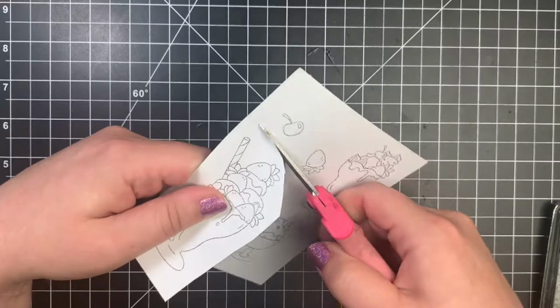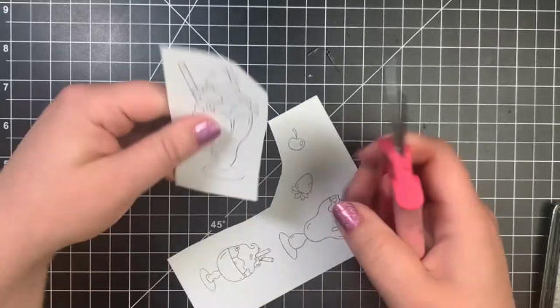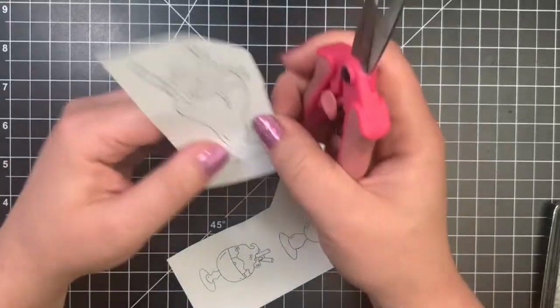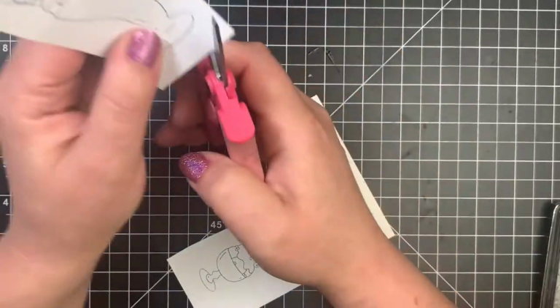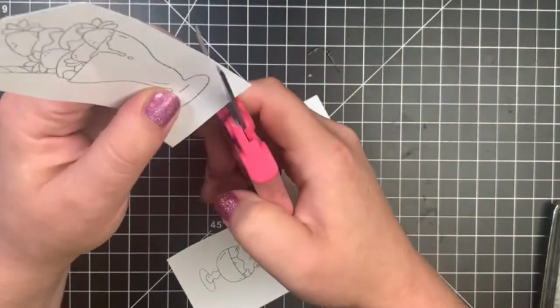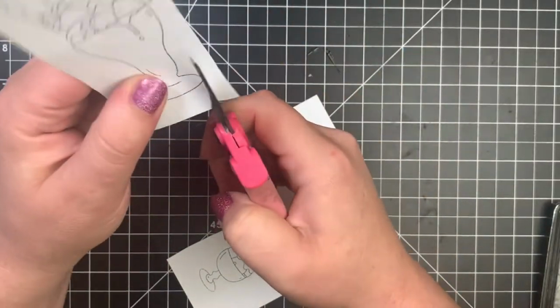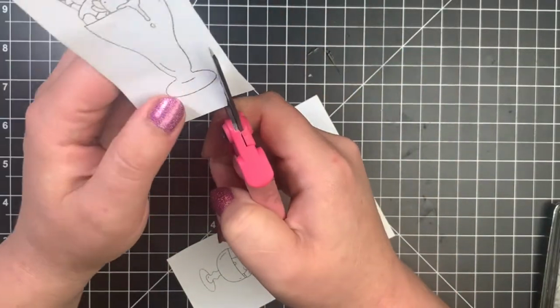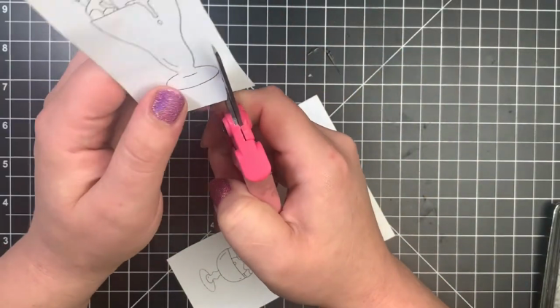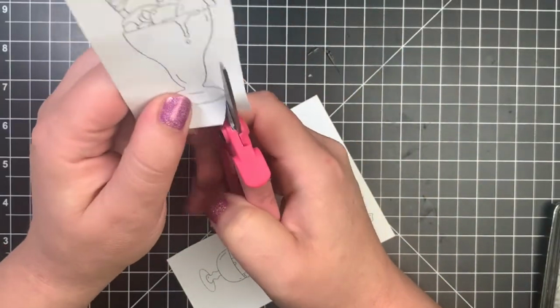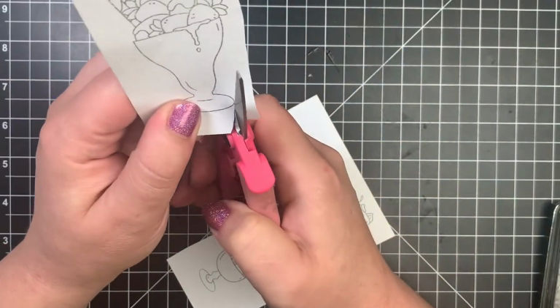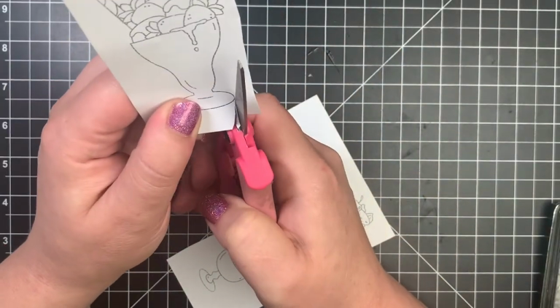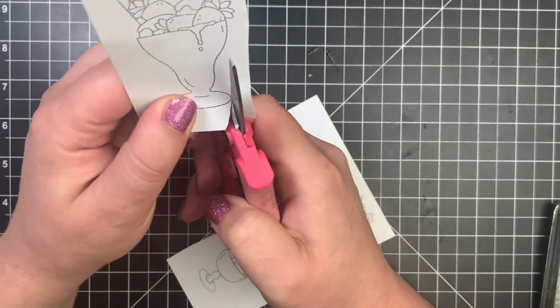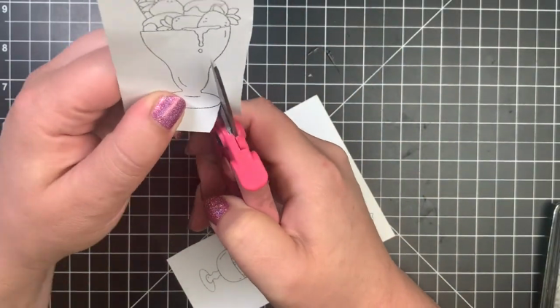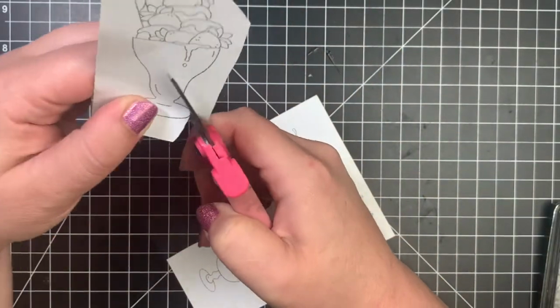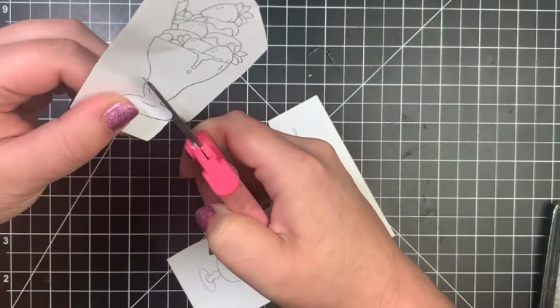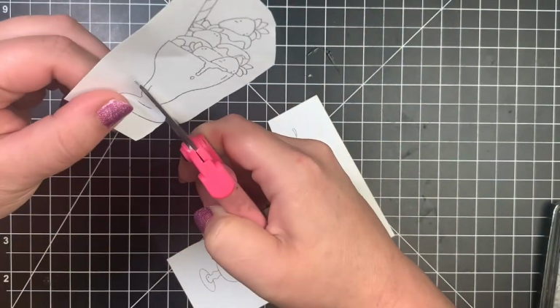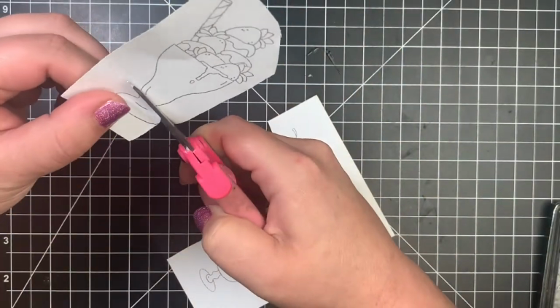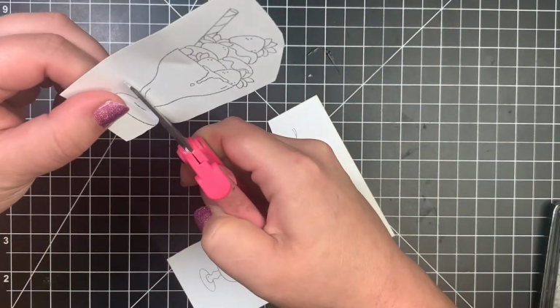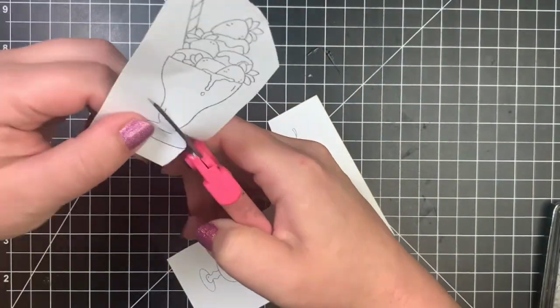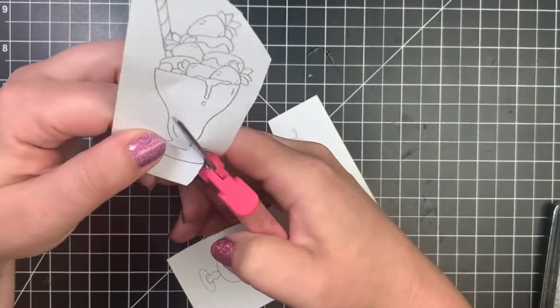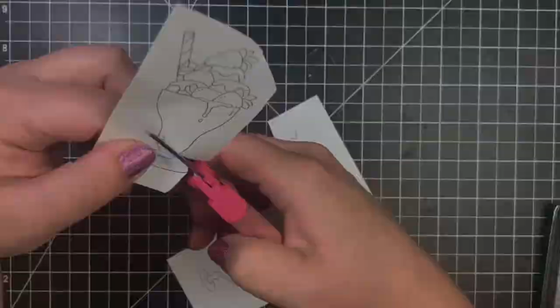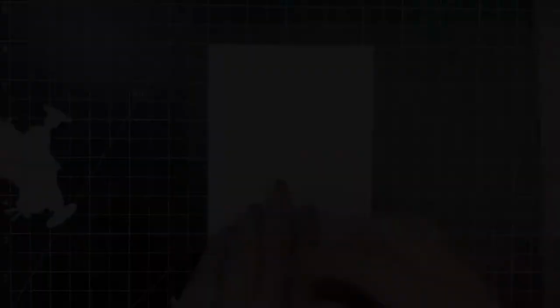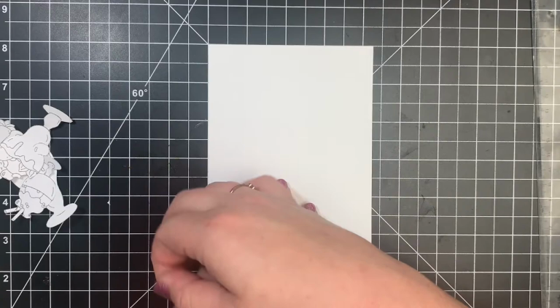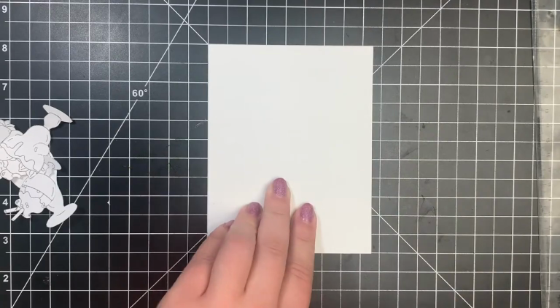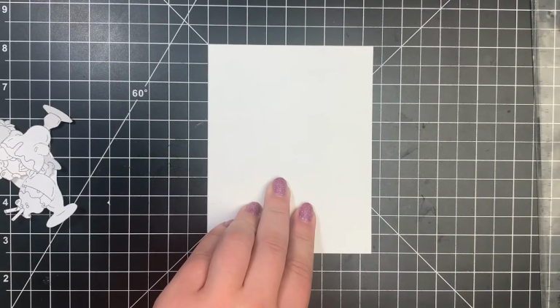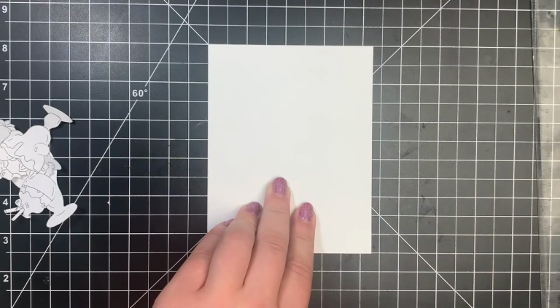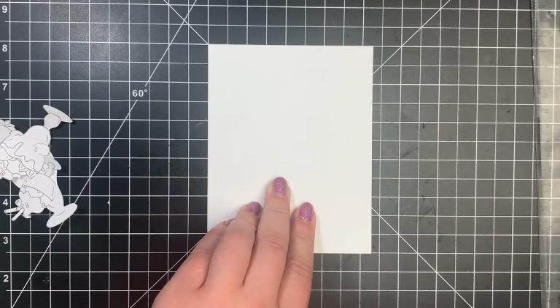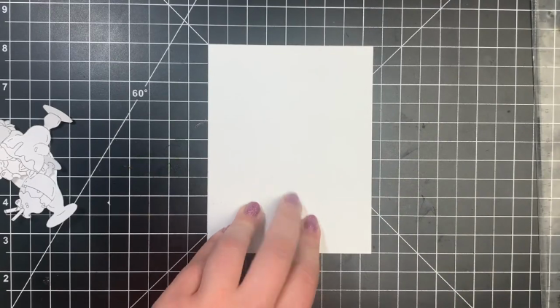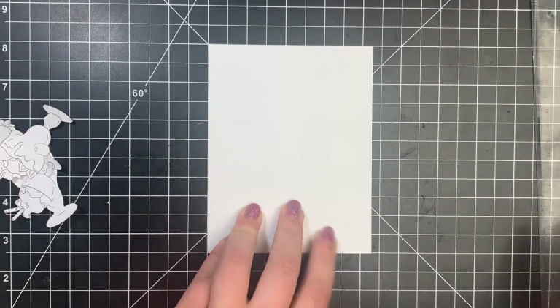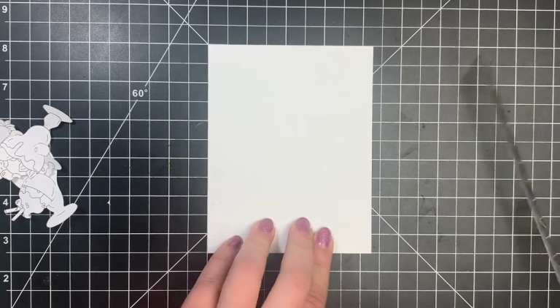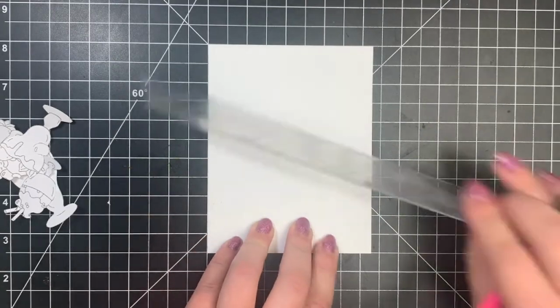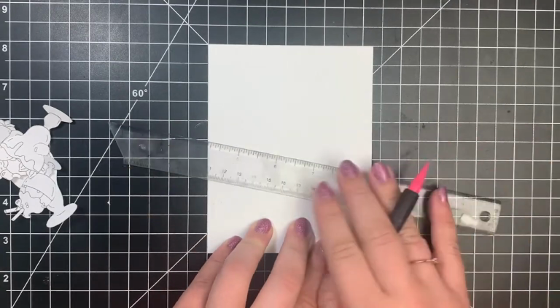I am going to be doing a little bit of ink blending on the card, so I want to make sure that my masks are cut to the best of my ability. I will fussy cut these out.